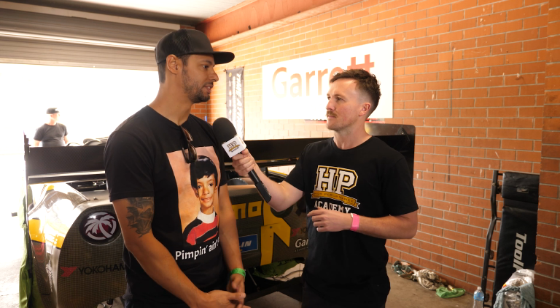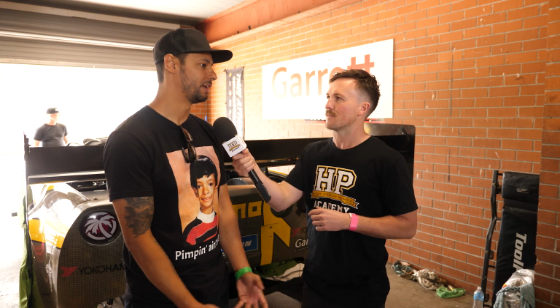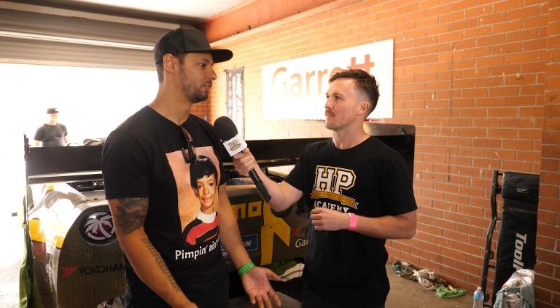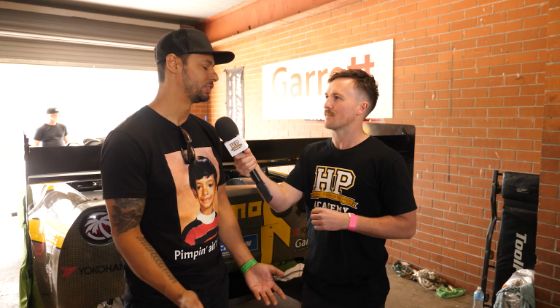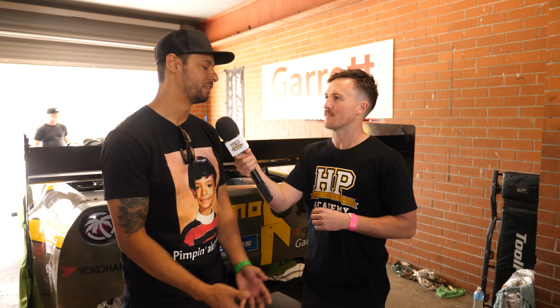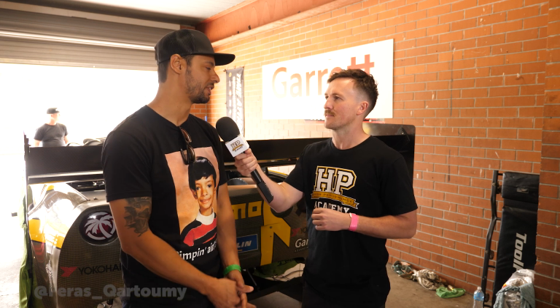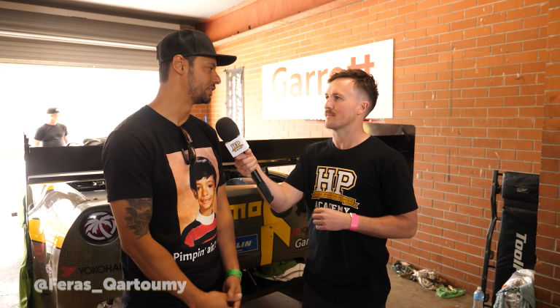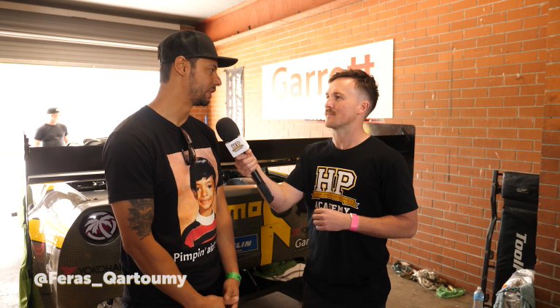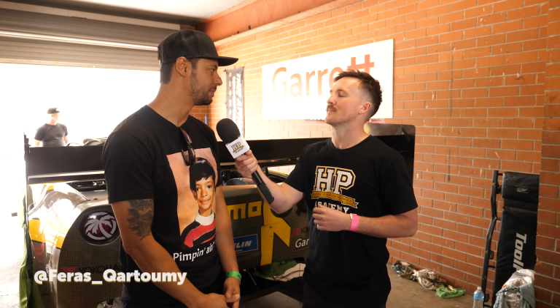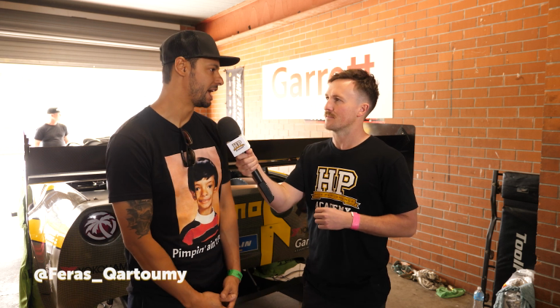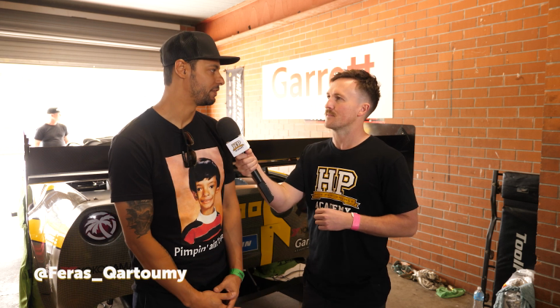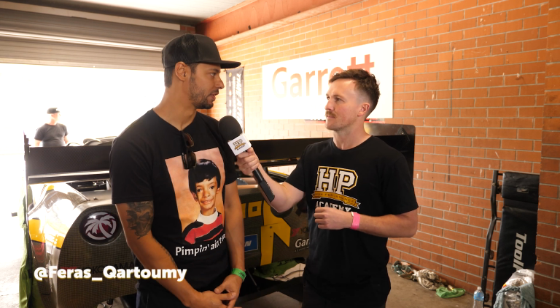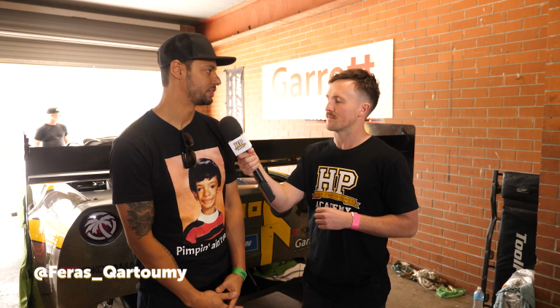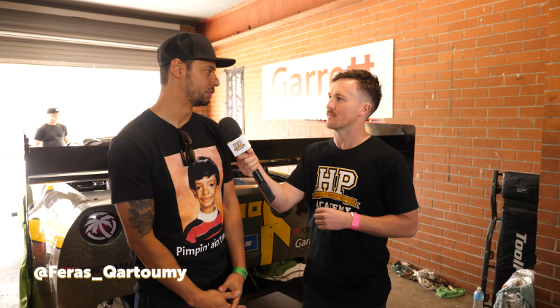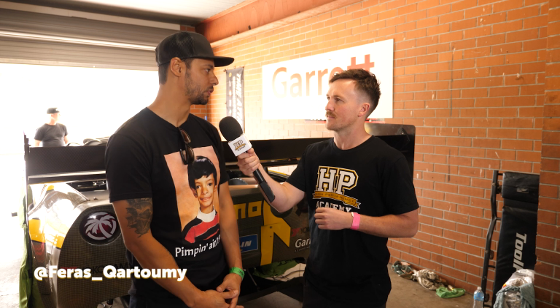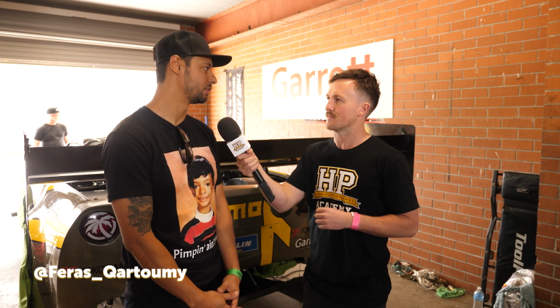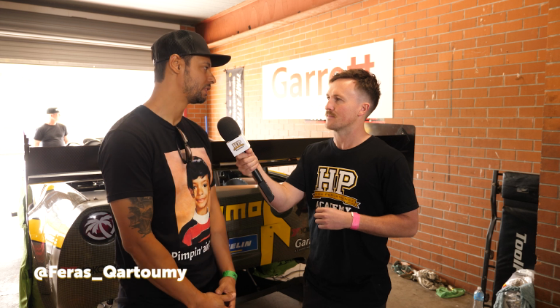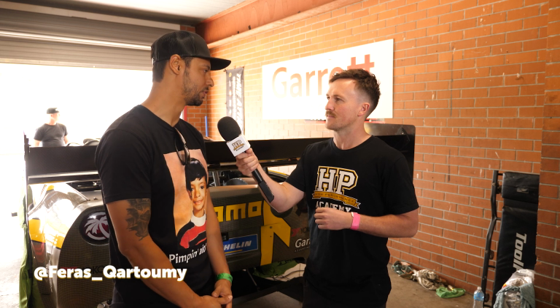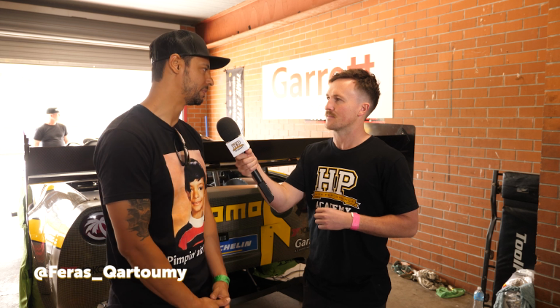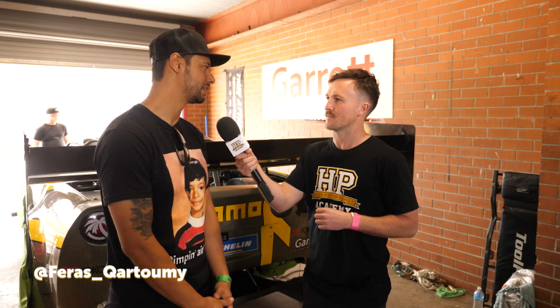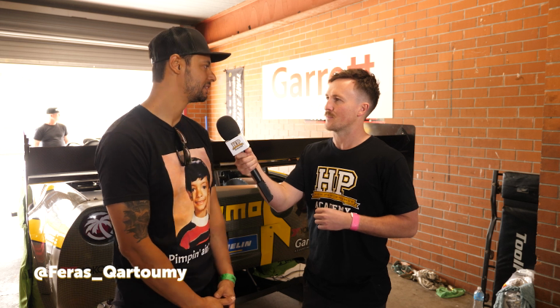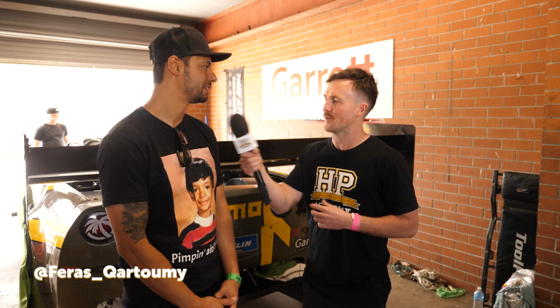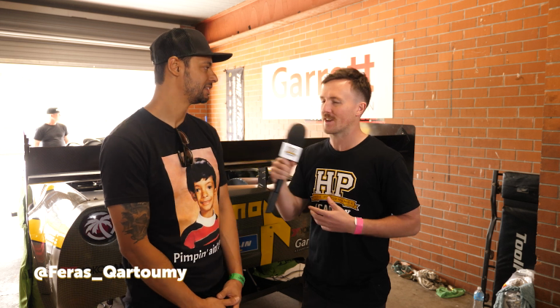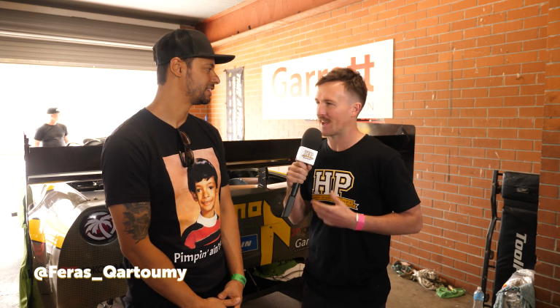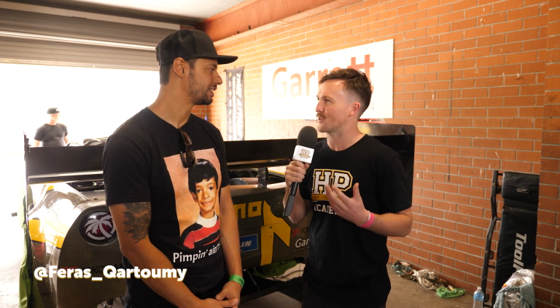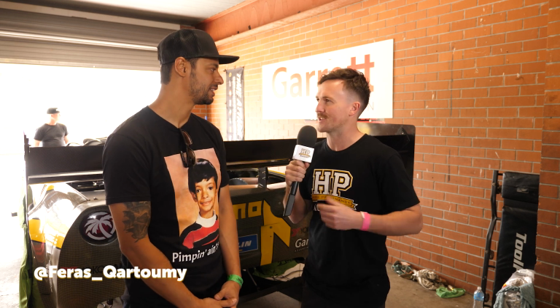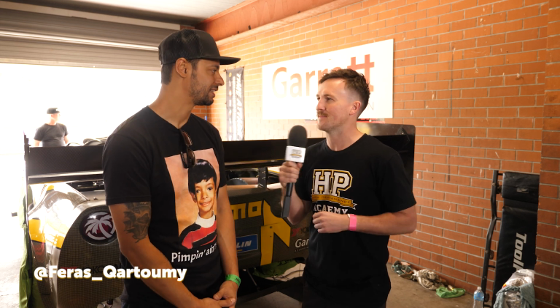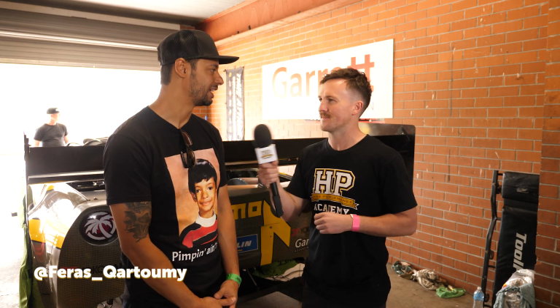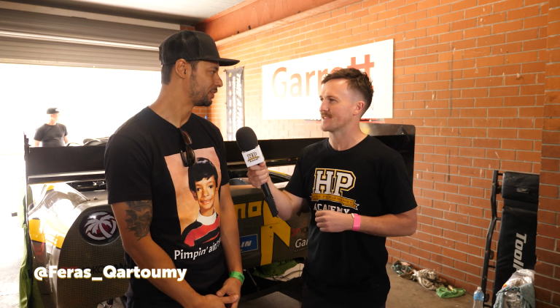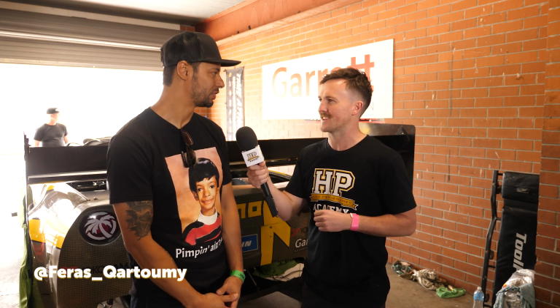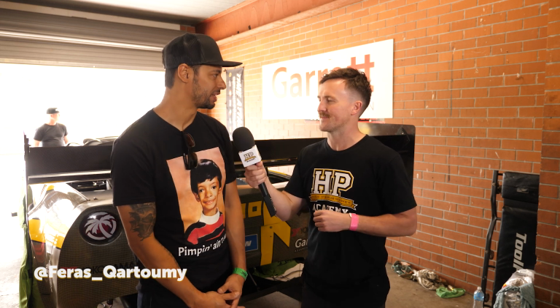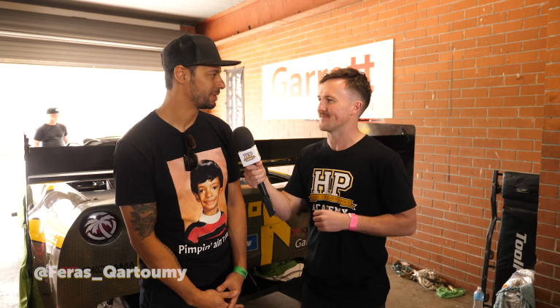I really just do everything on Instagram at Ferris underscore Cartumi. Thanks for your time.